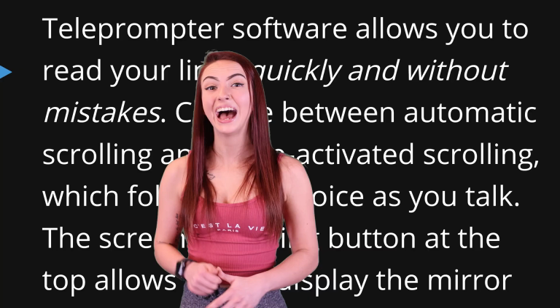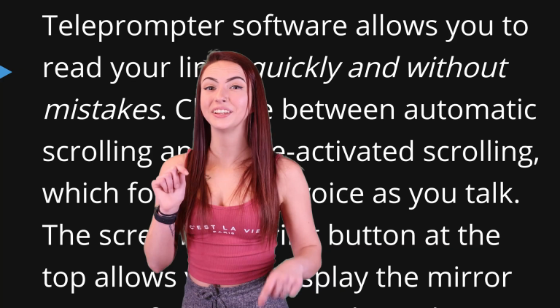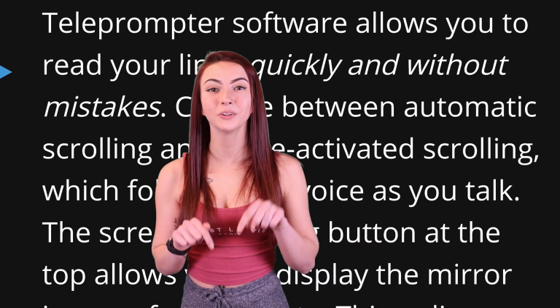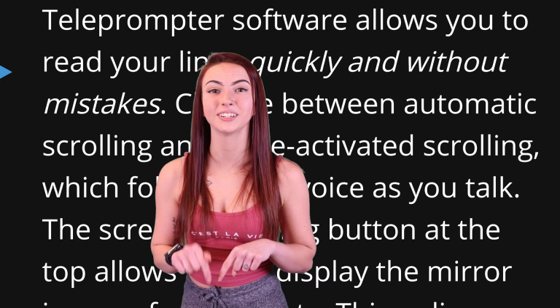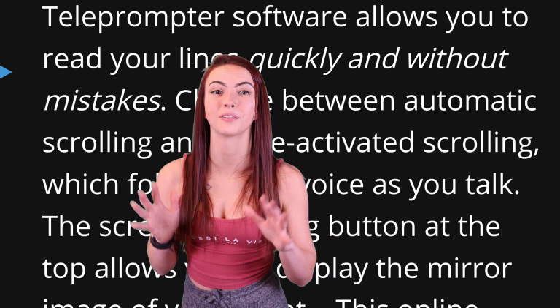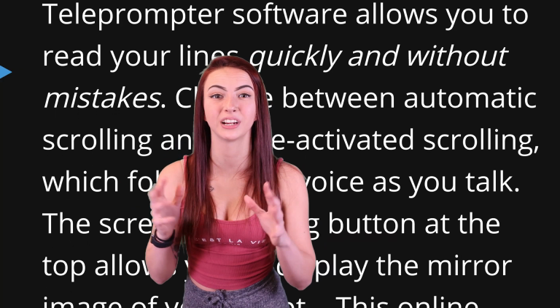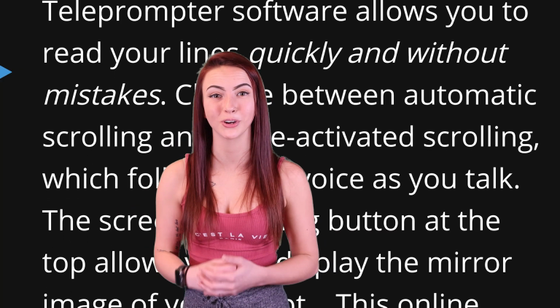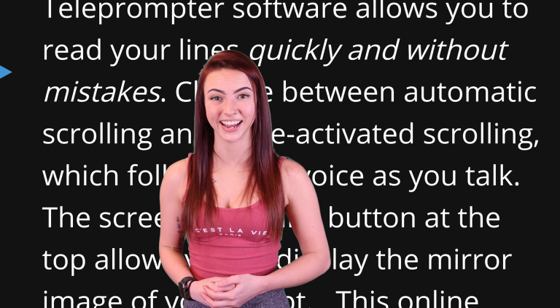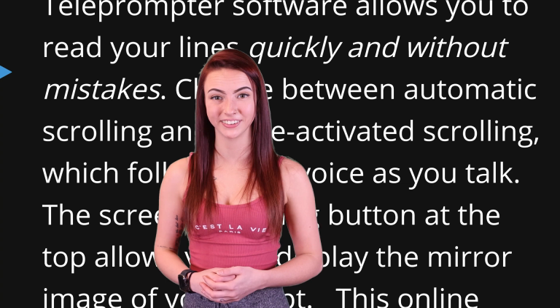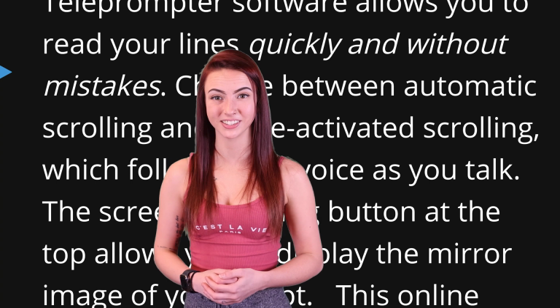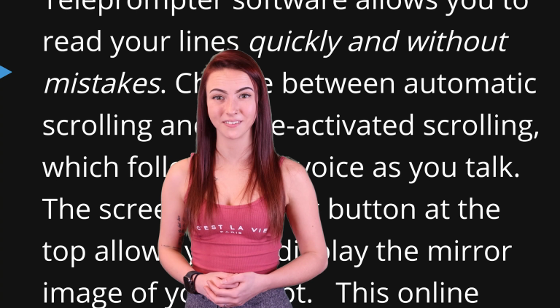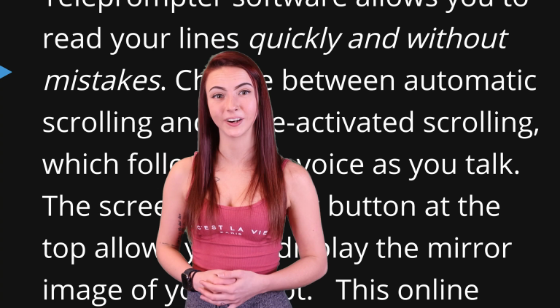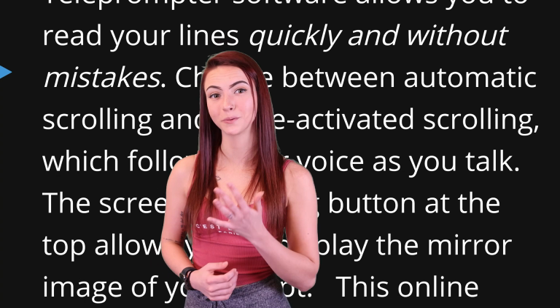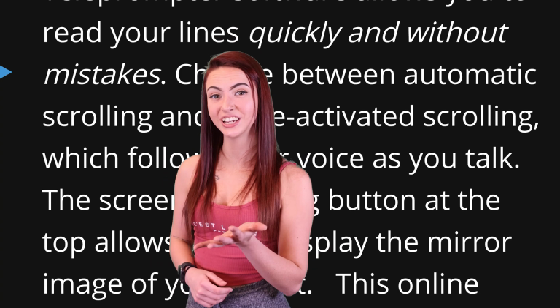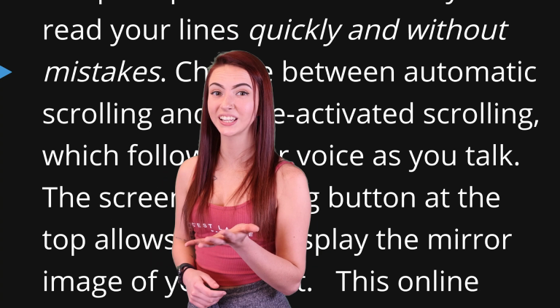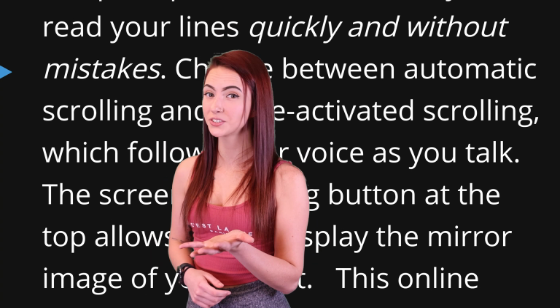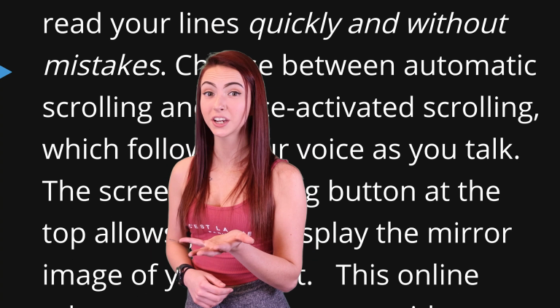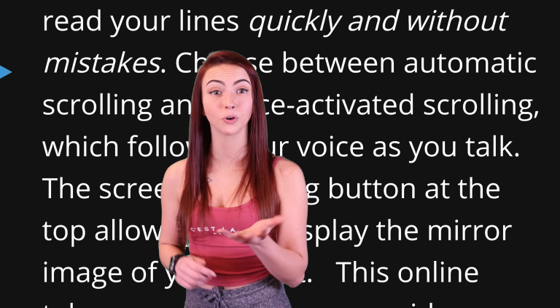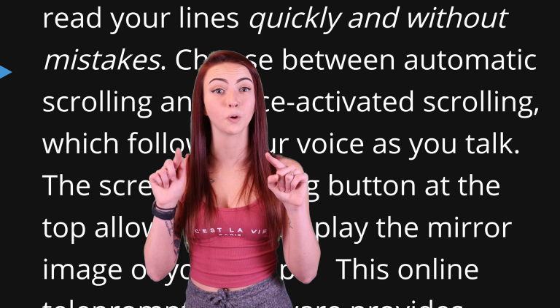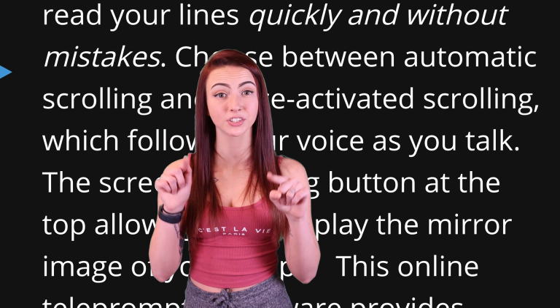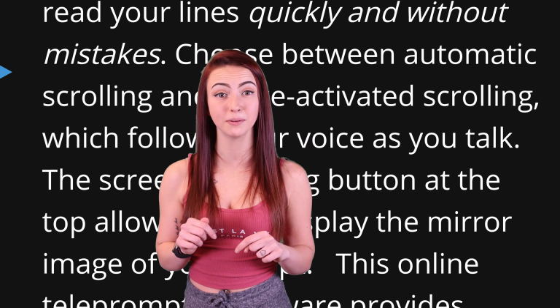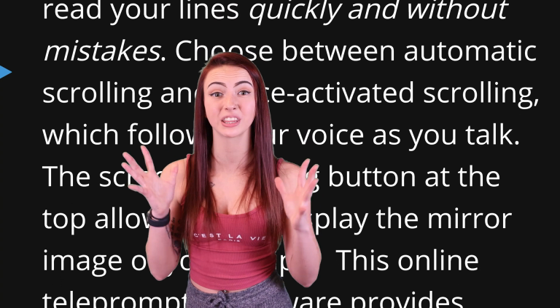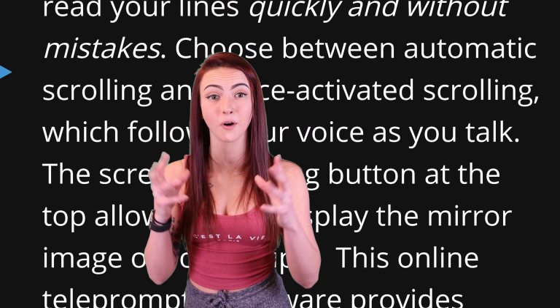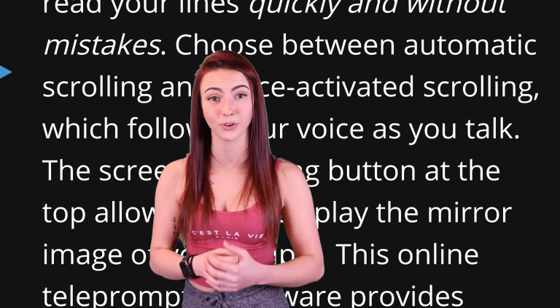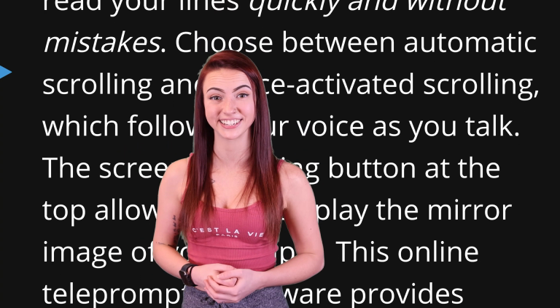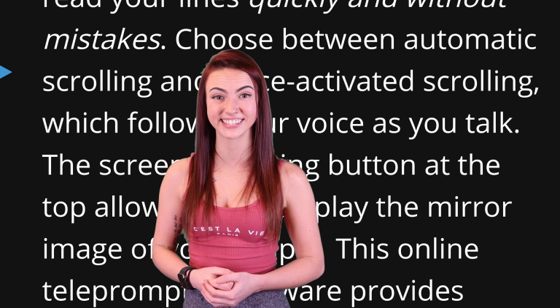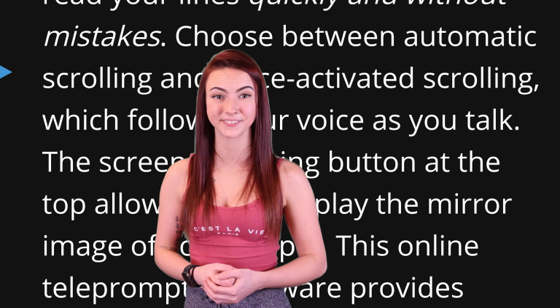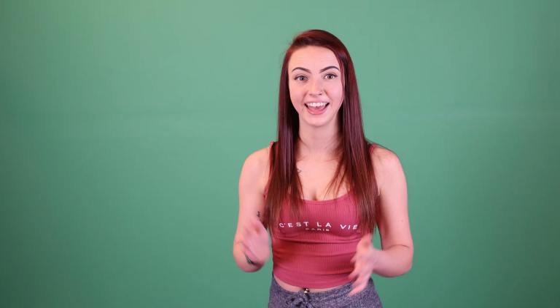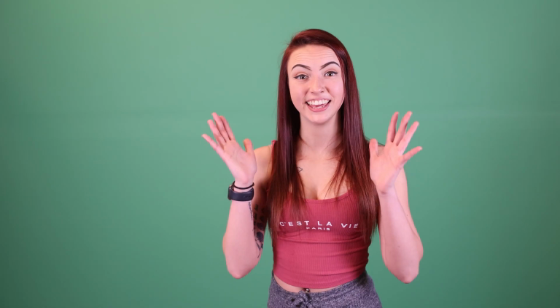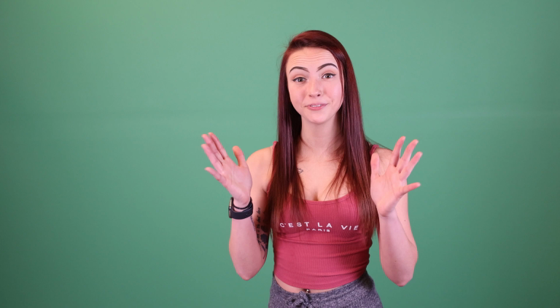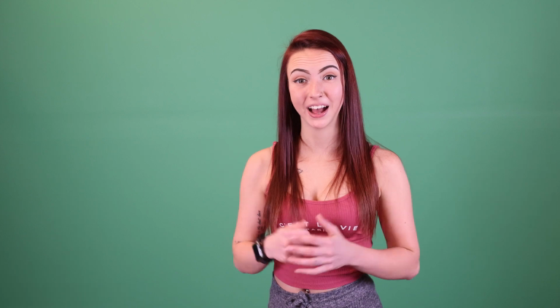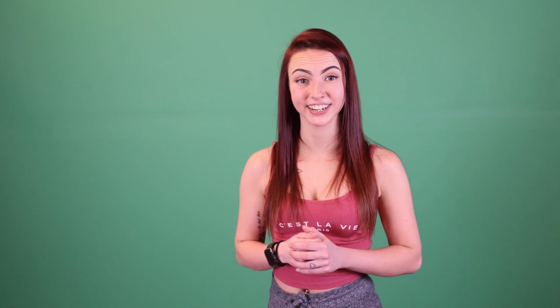I'll leave you a link to our free voice-activated software, which allows you to control your script with your voice. Thank you for watching. I'll see you in my next video.